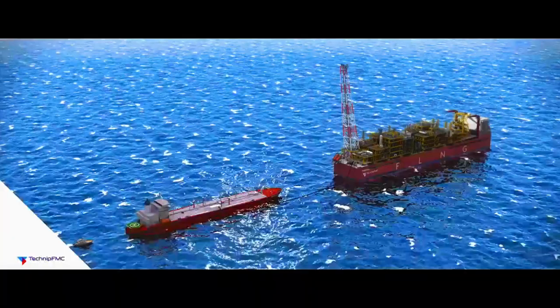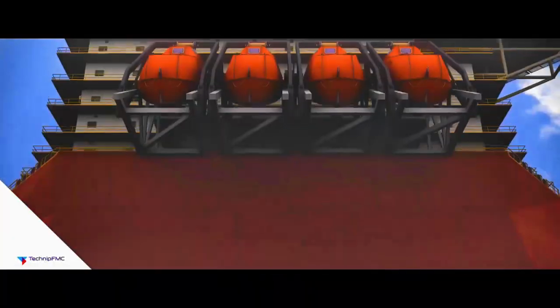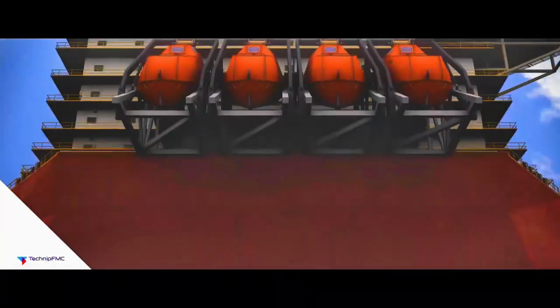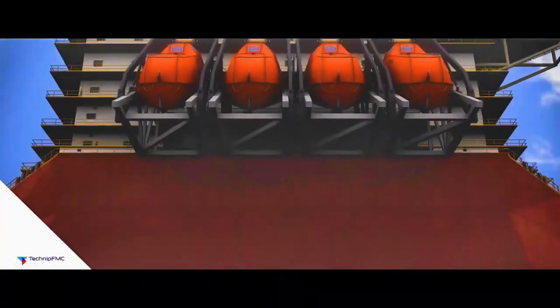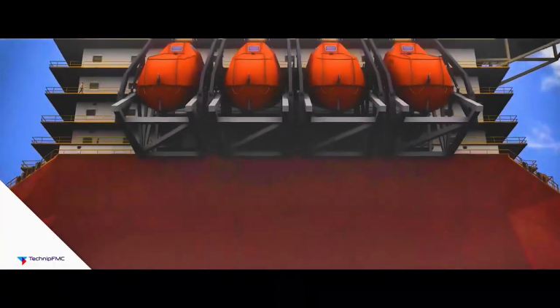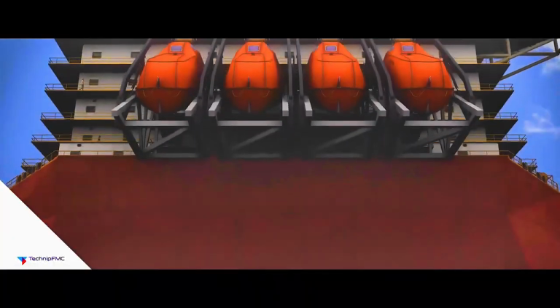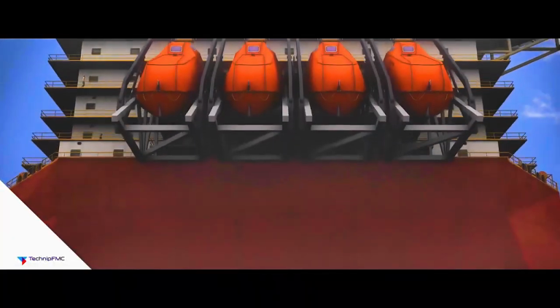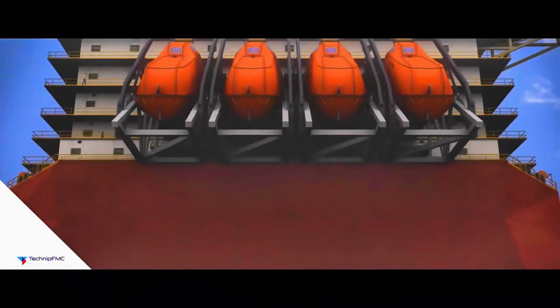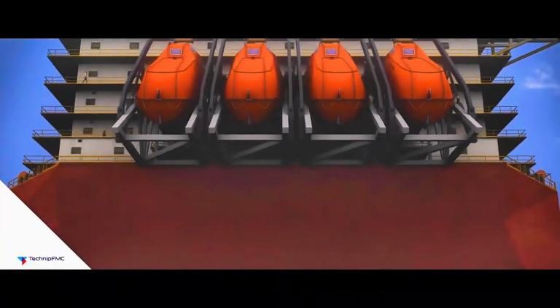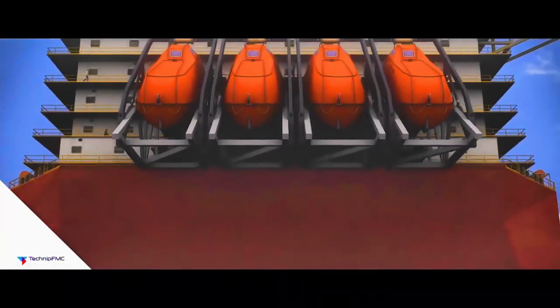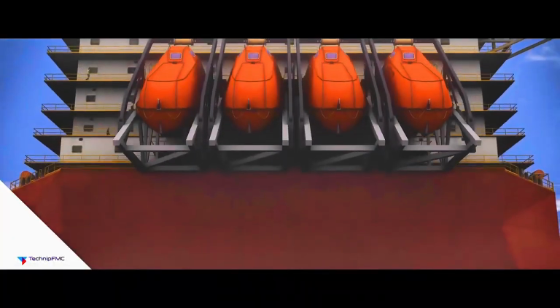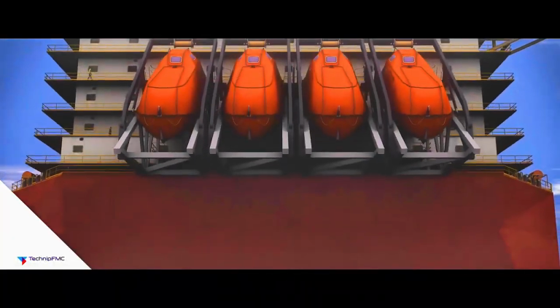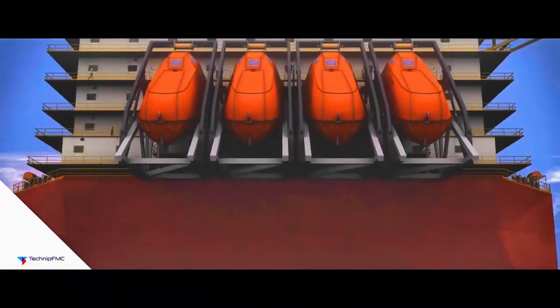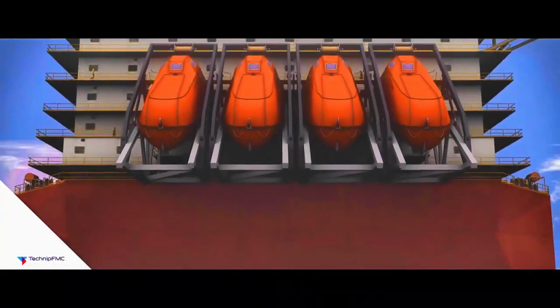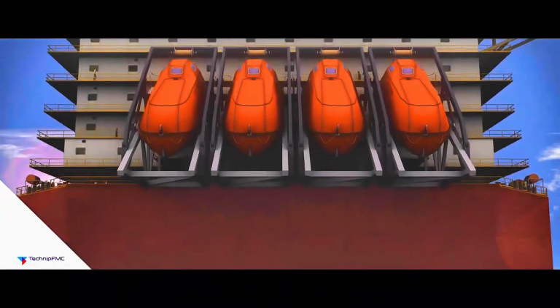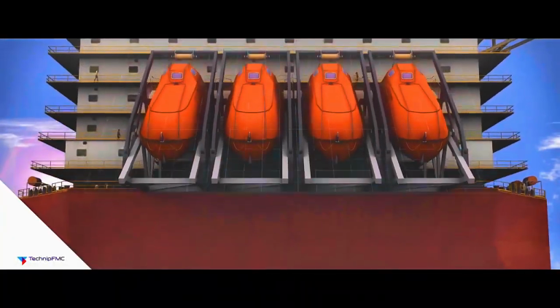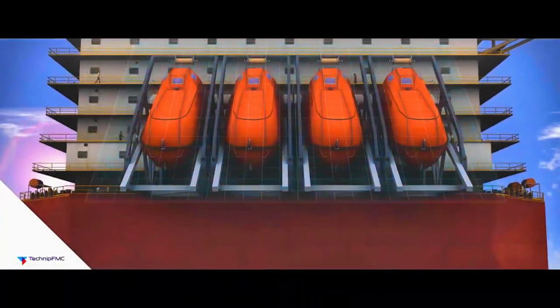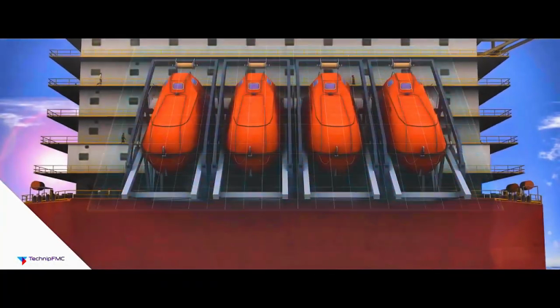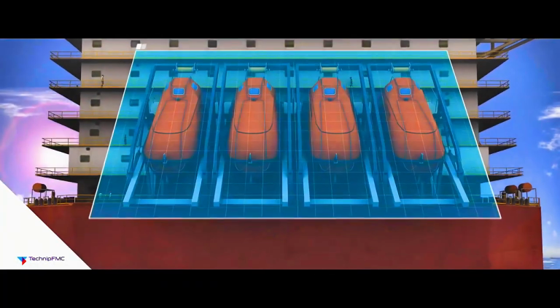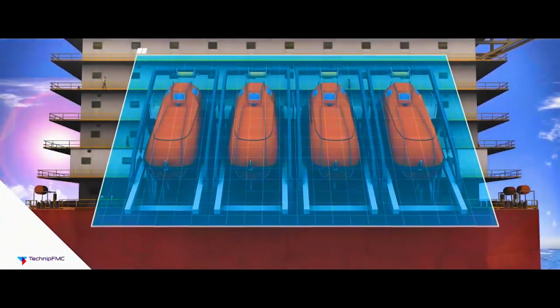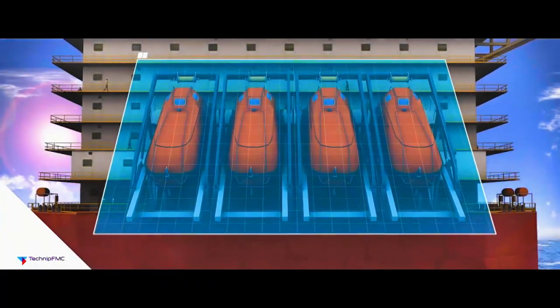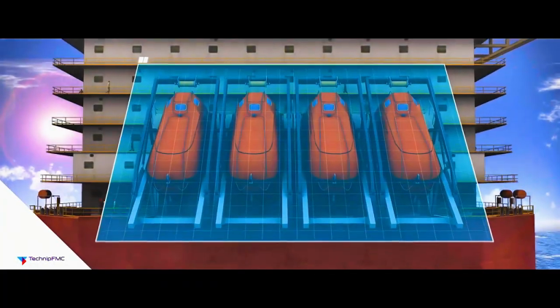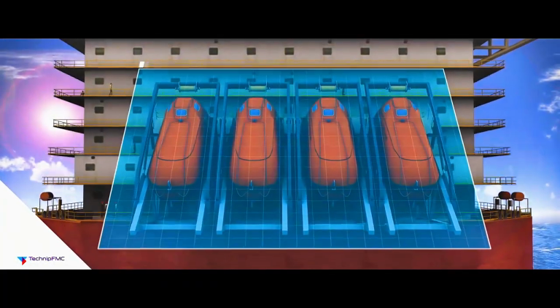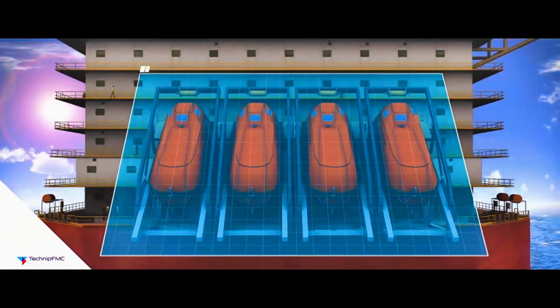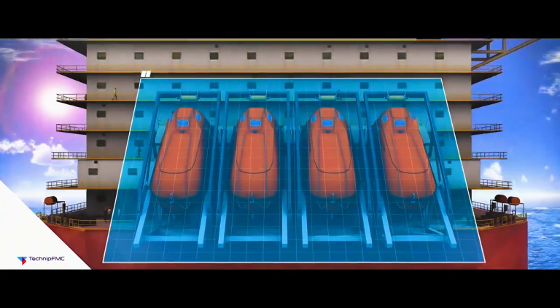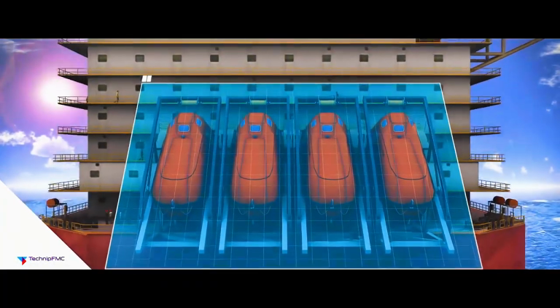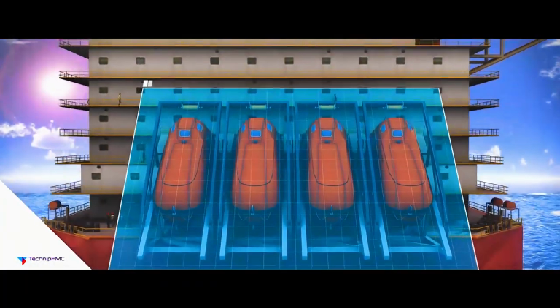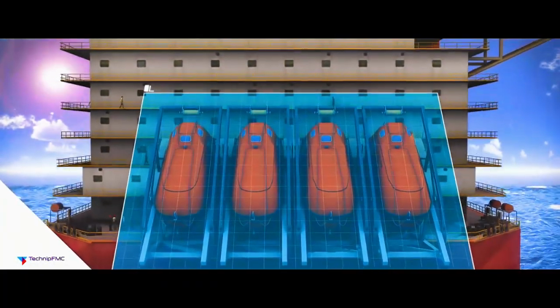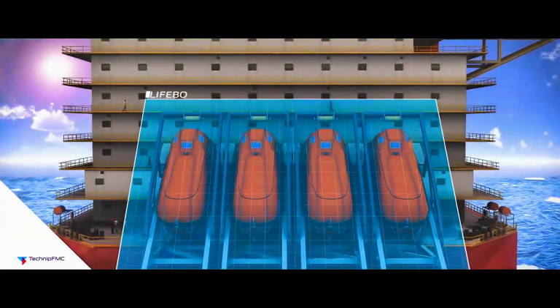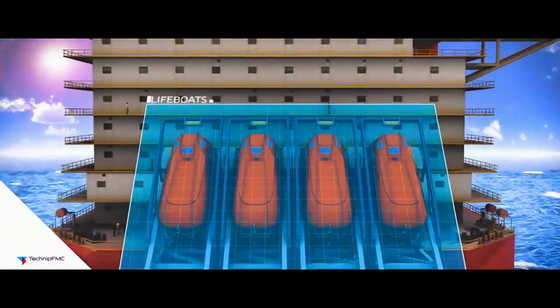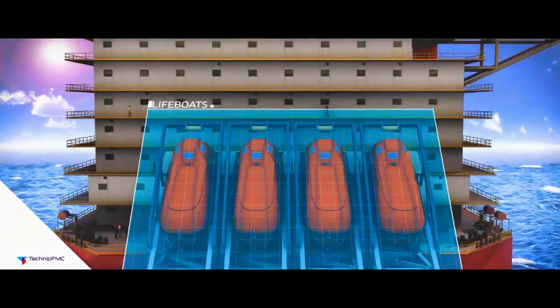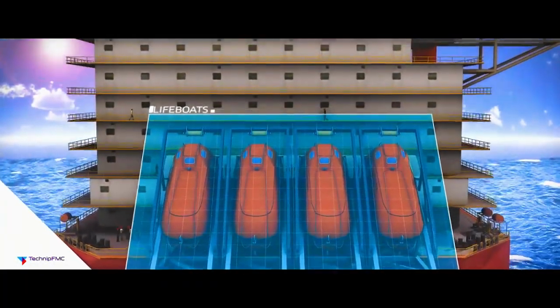The FLNG is fitted with living quarters to accommodate operations and maintenance staff.